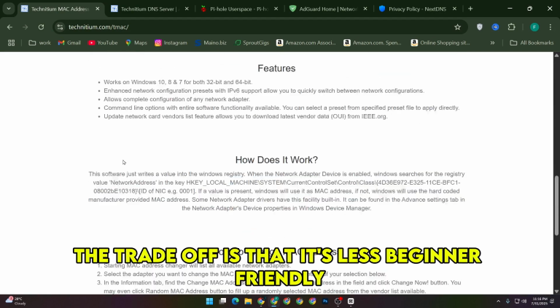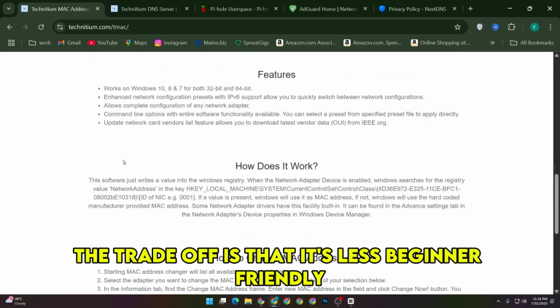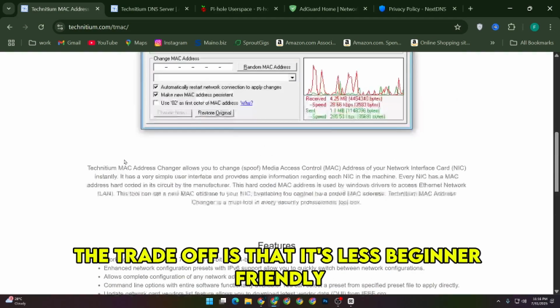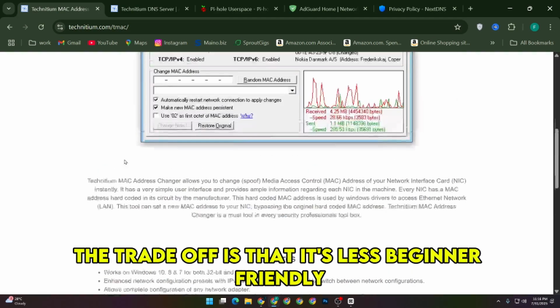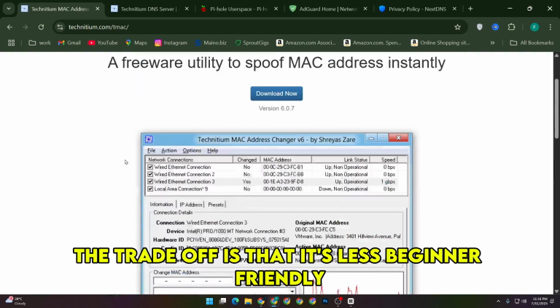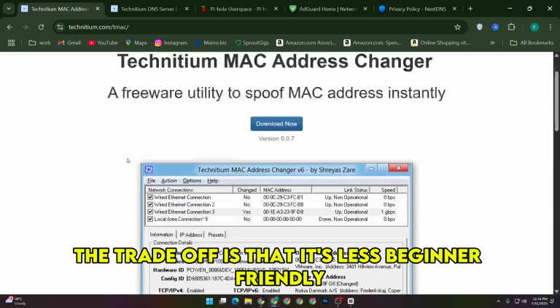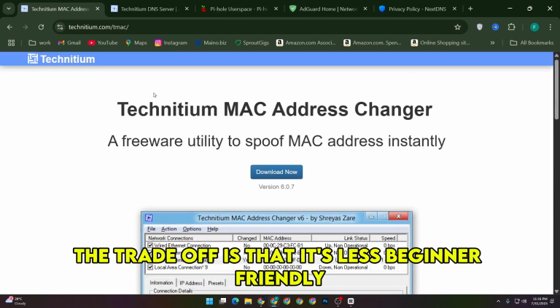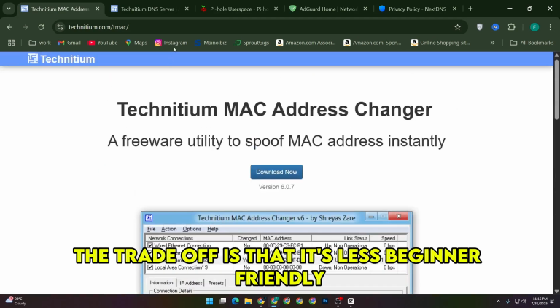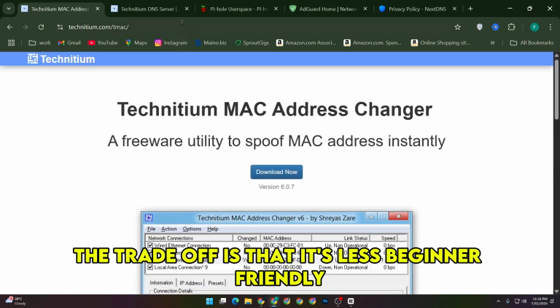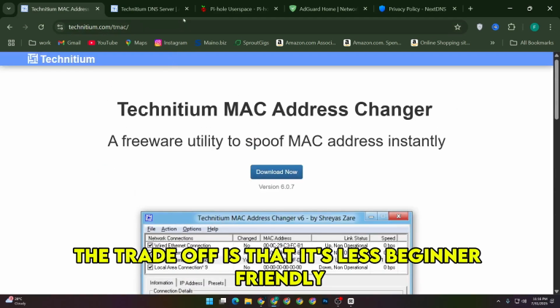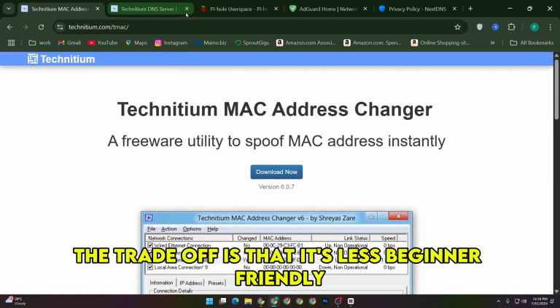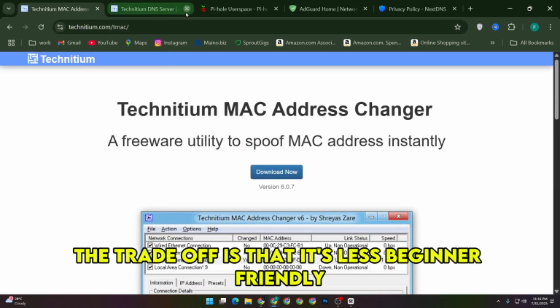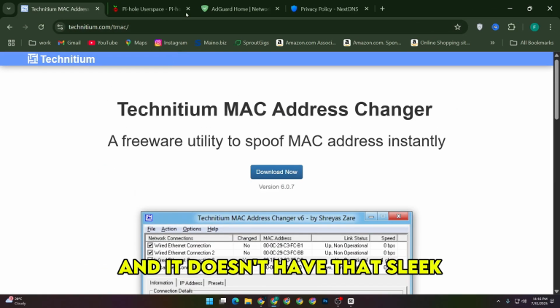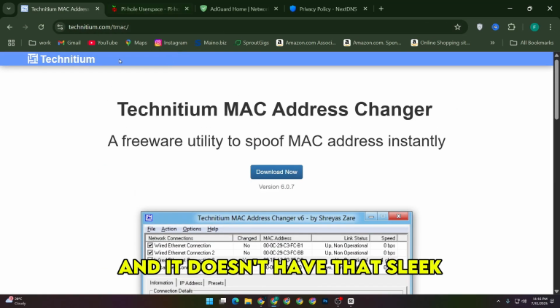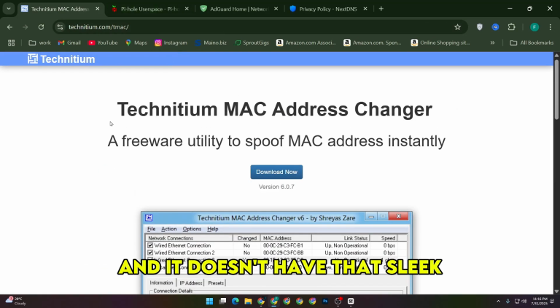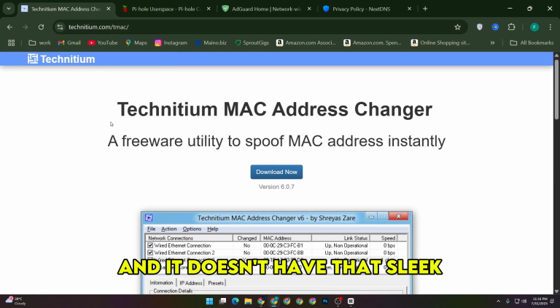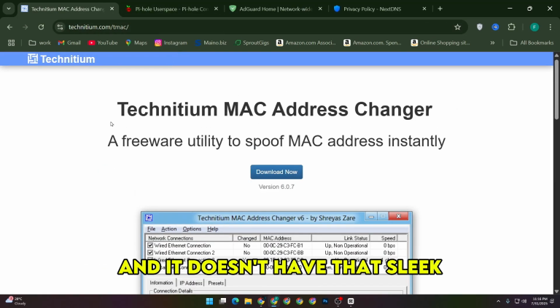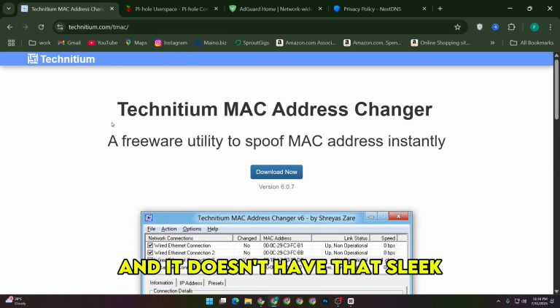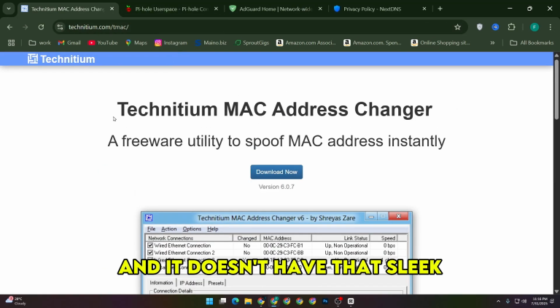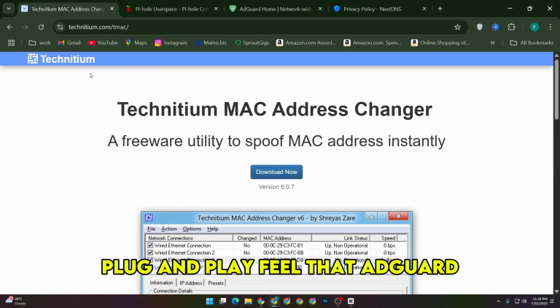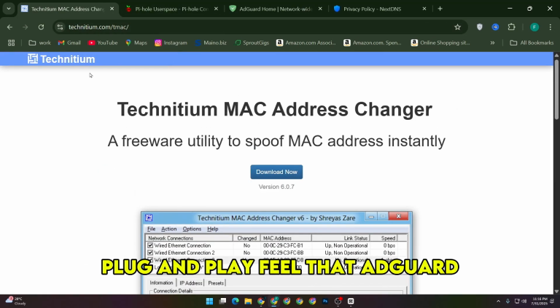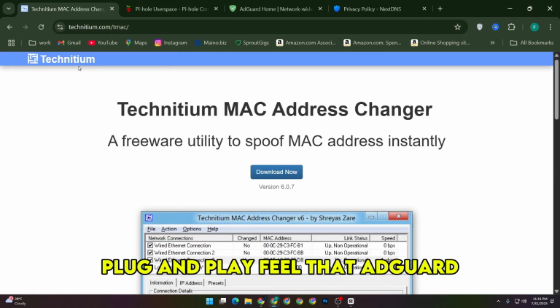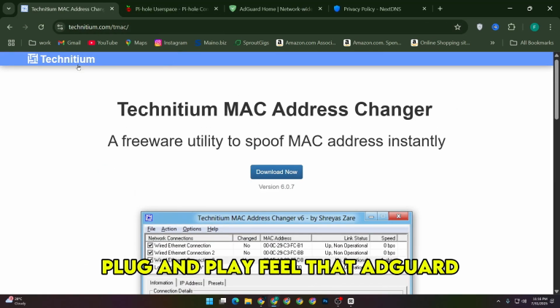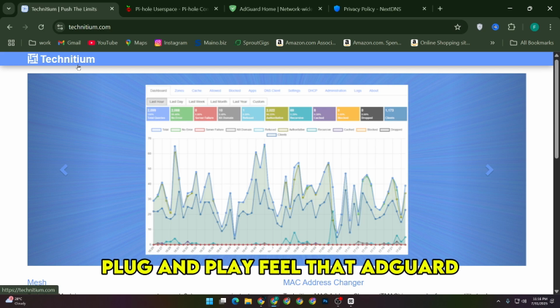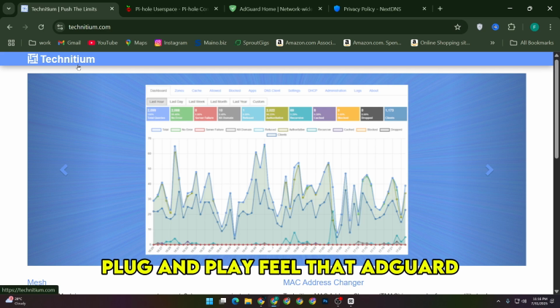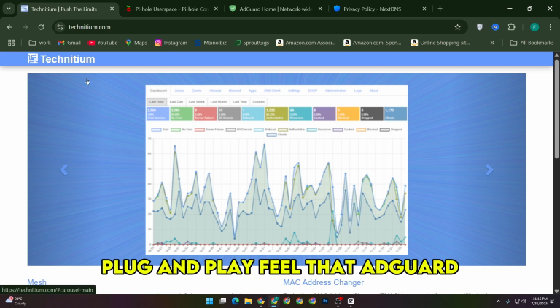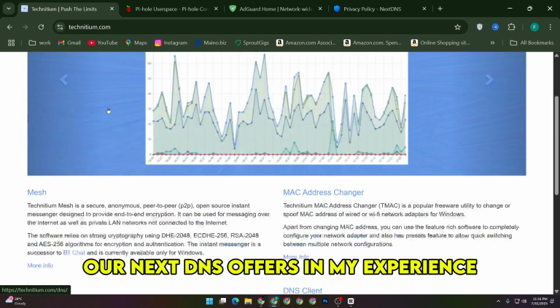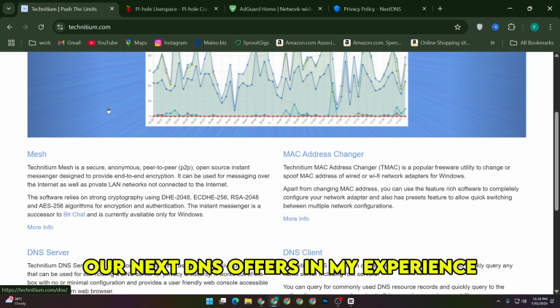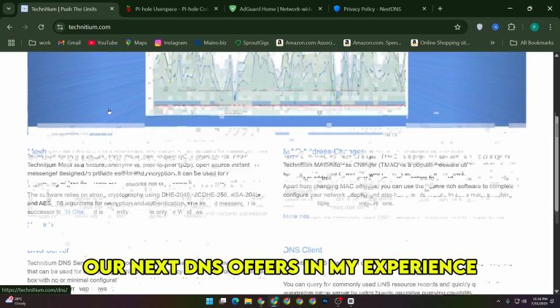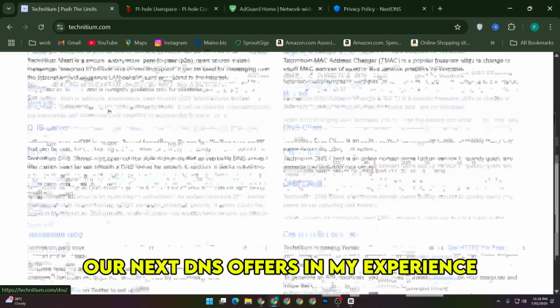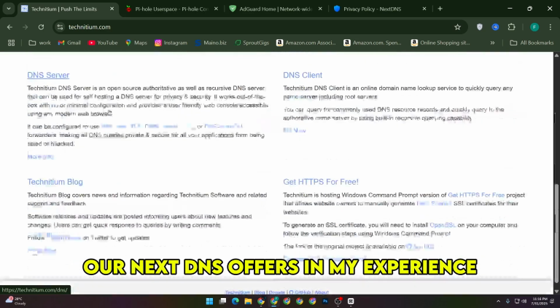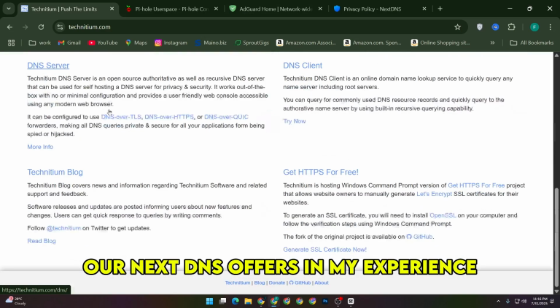The trade-off is that it's less beginner-friendly, and it doesn't have that sleek plug-and-play feel that AdGuard or NextDNS offers.